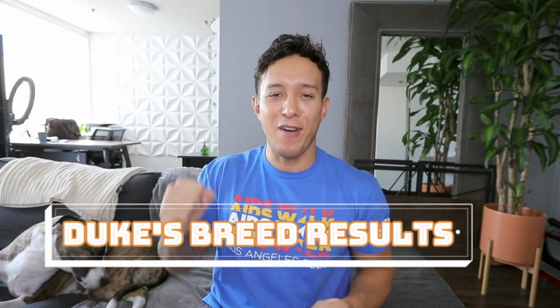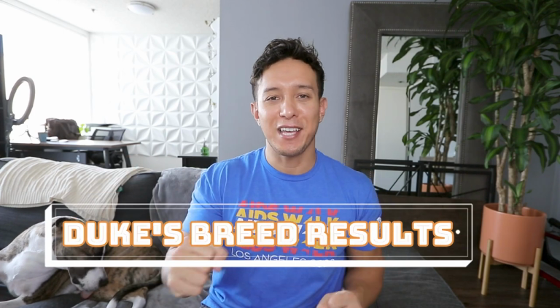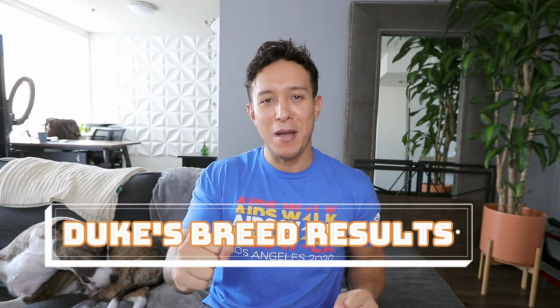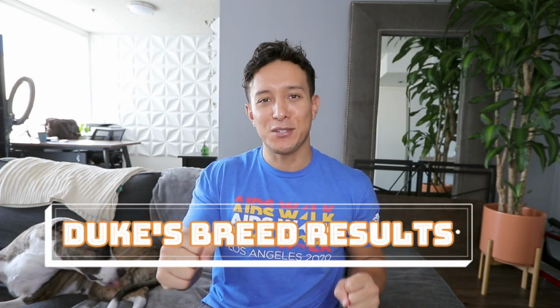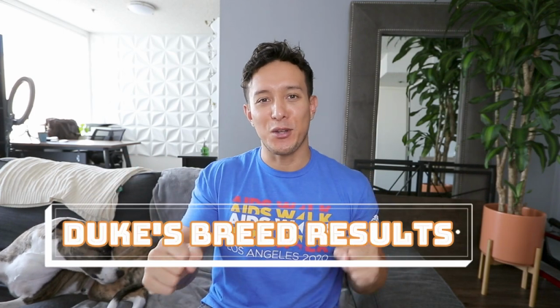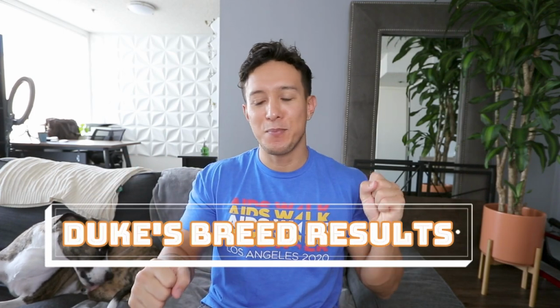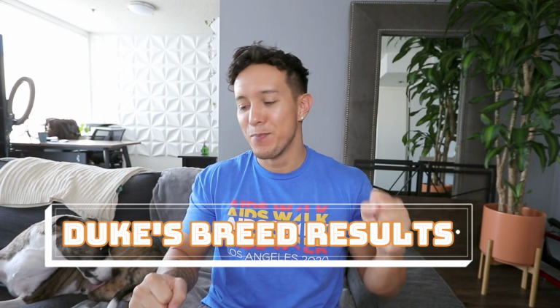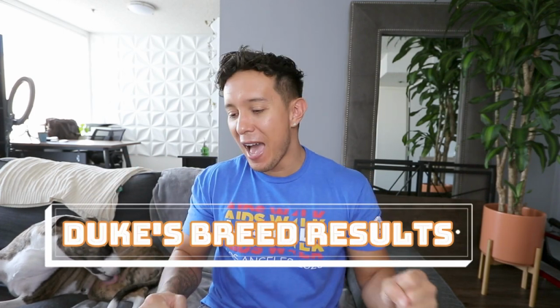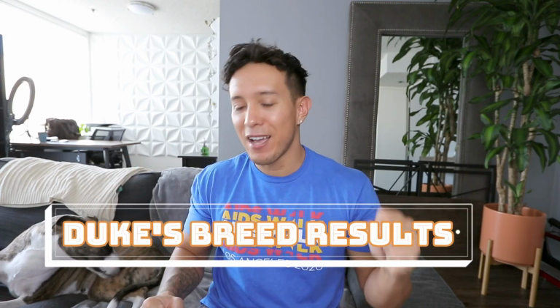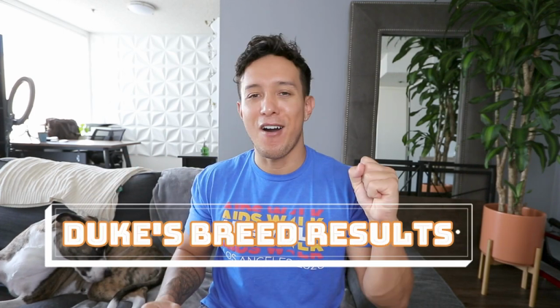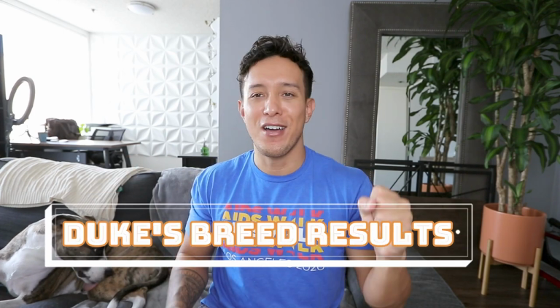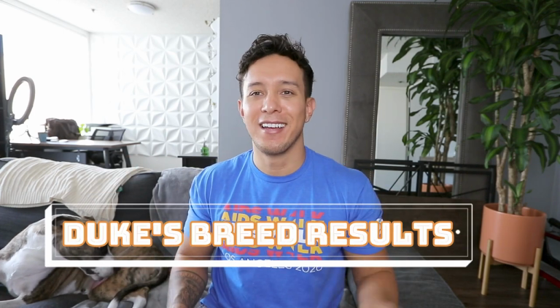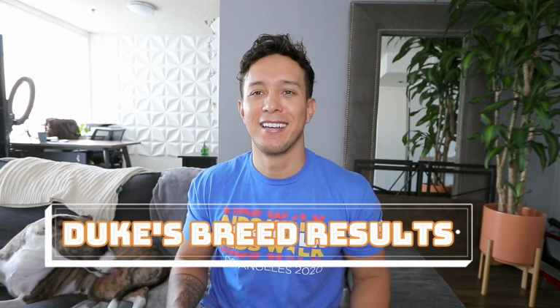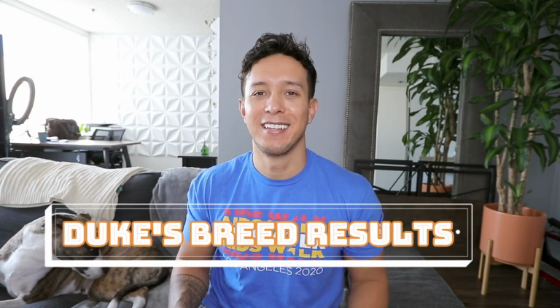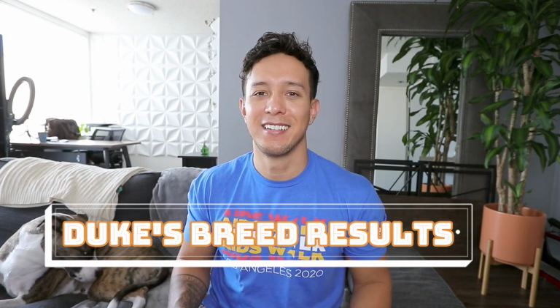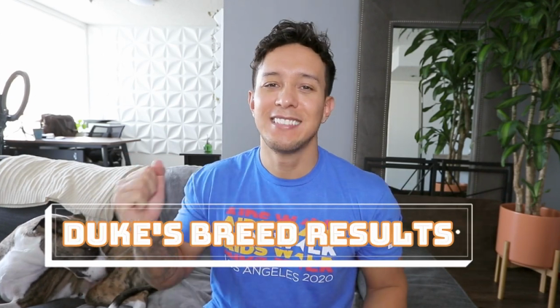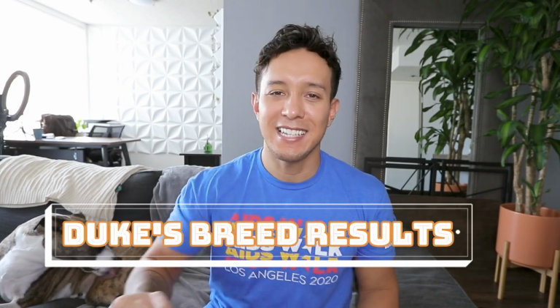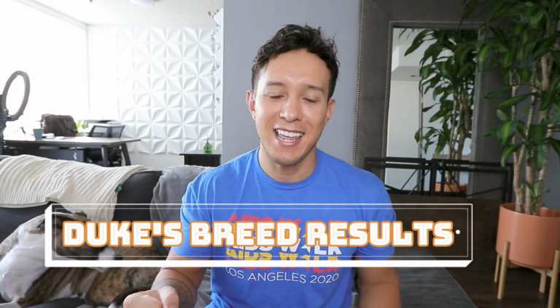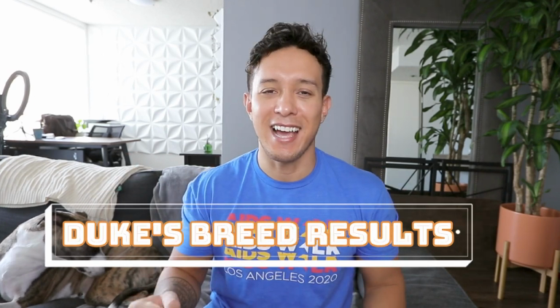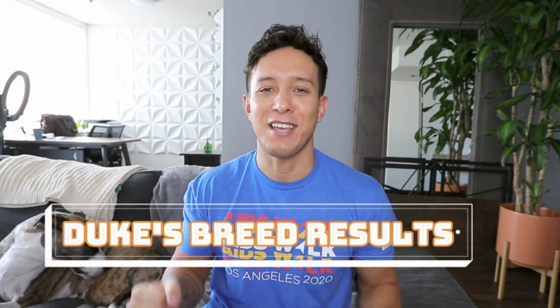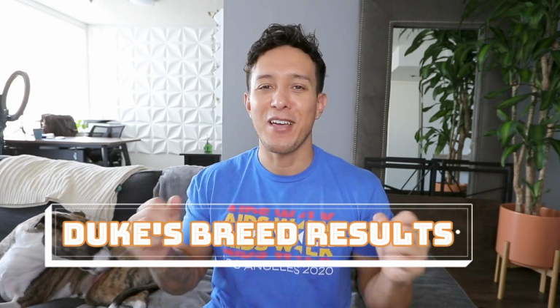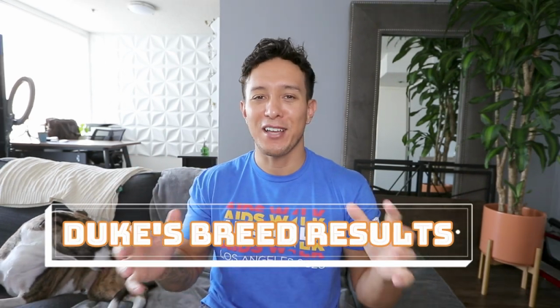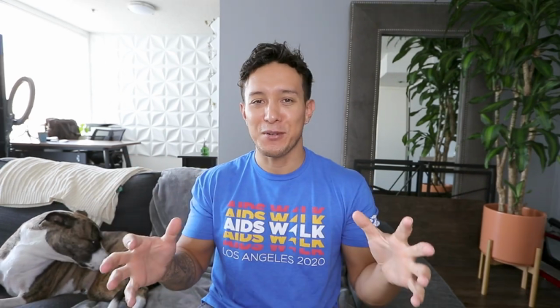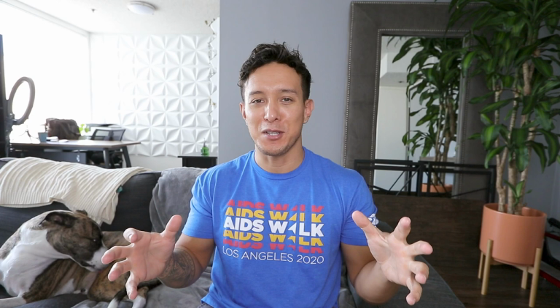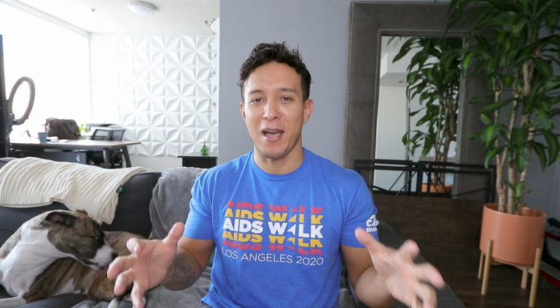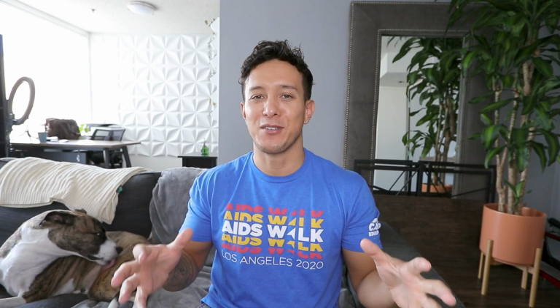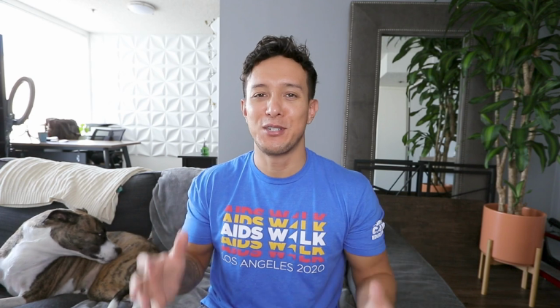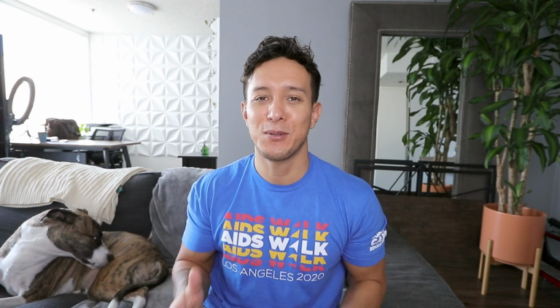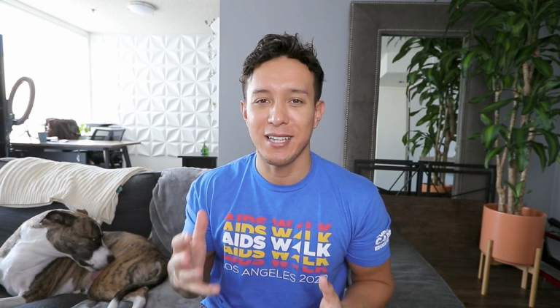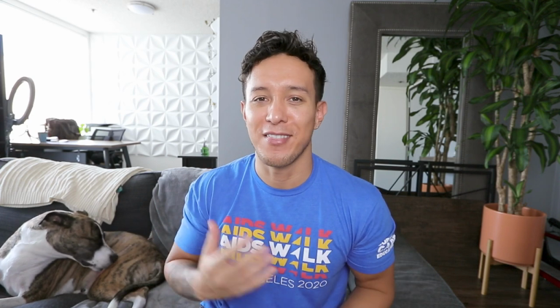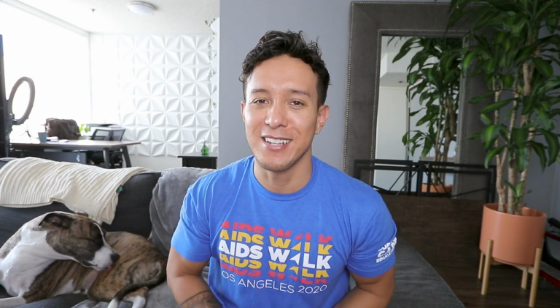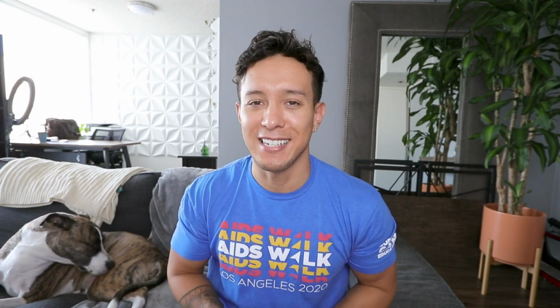I finally got the results back for Duke's ethnicity. Today's the day, guys.